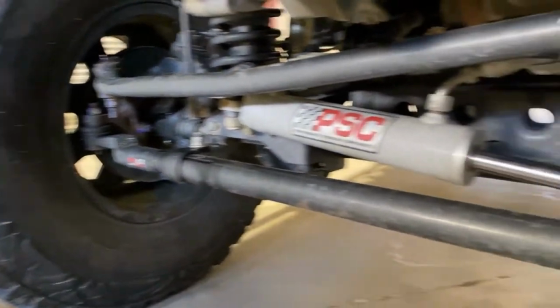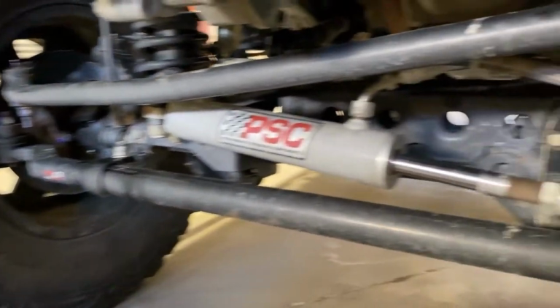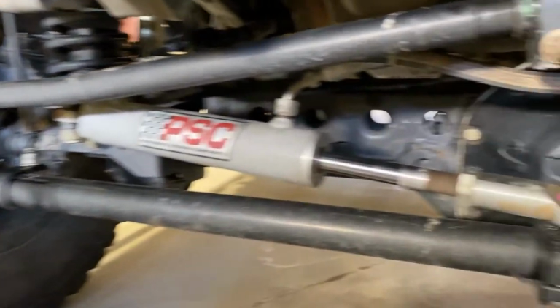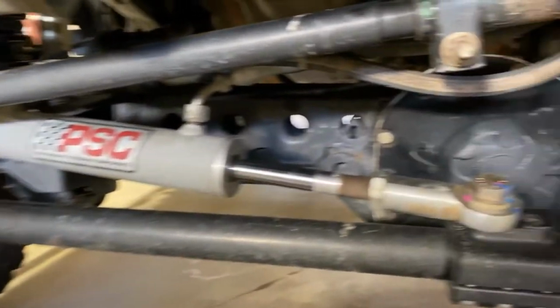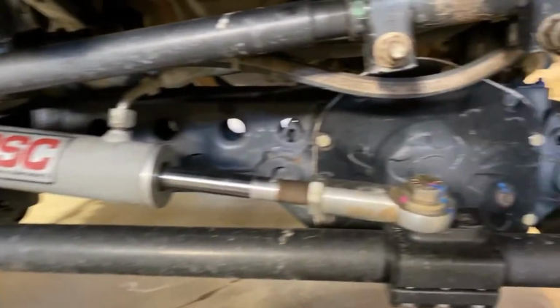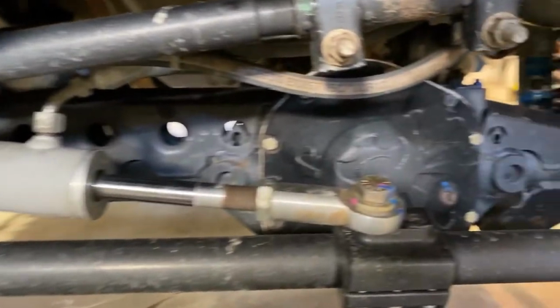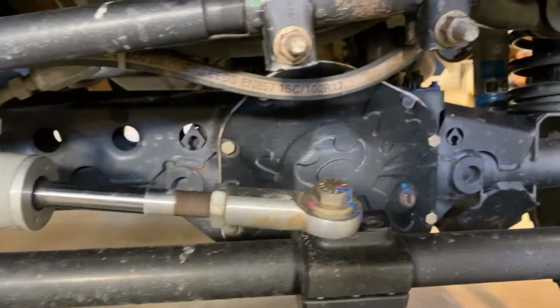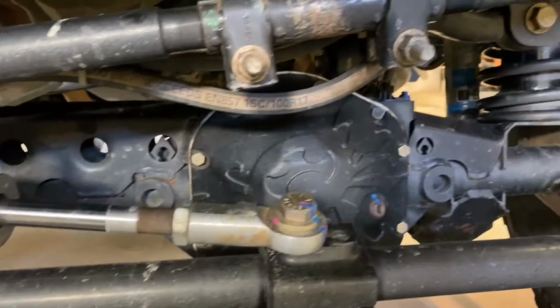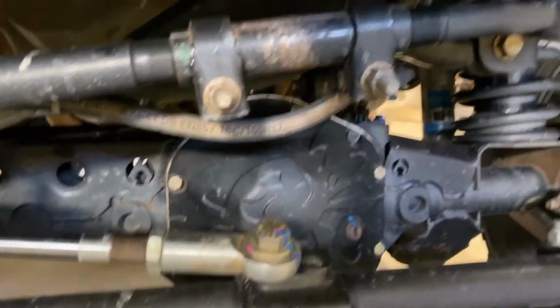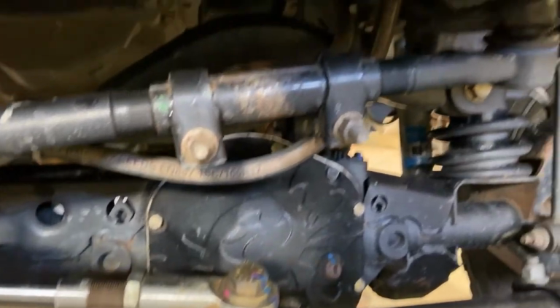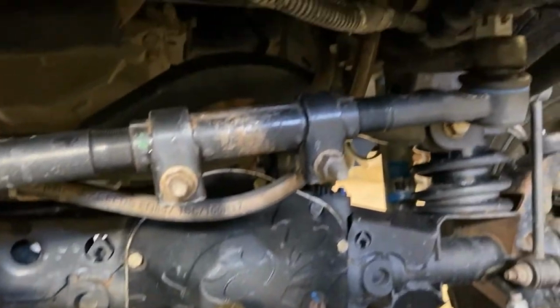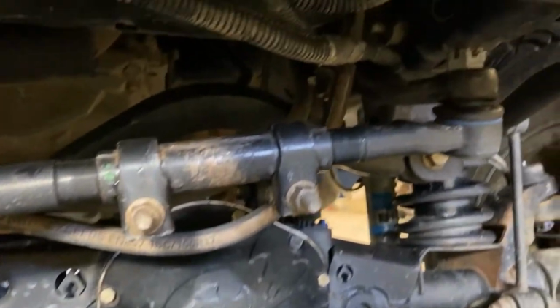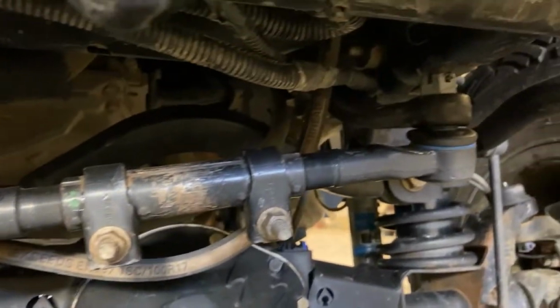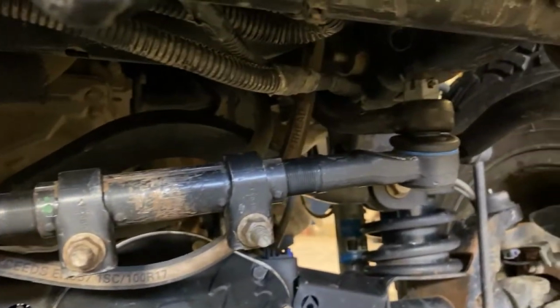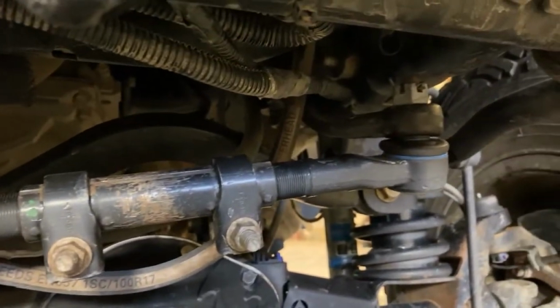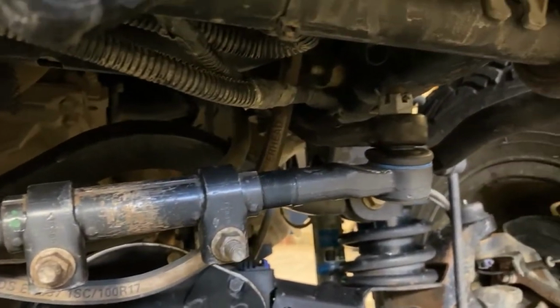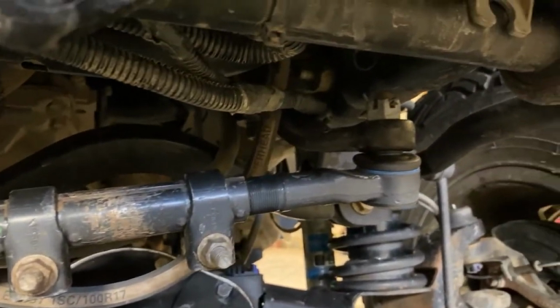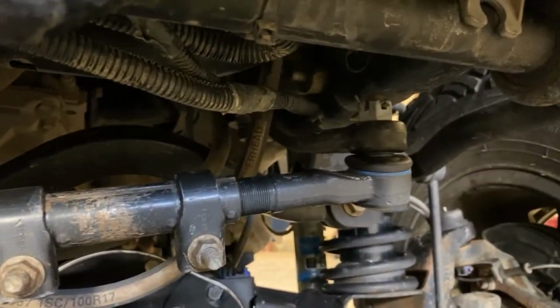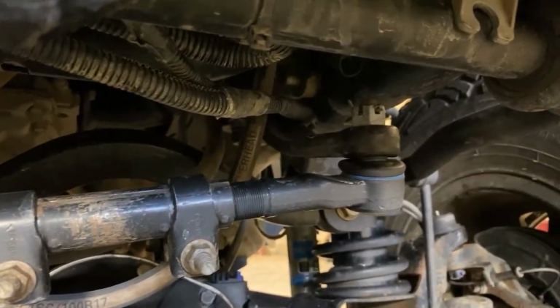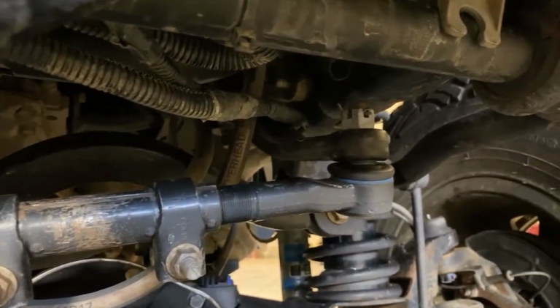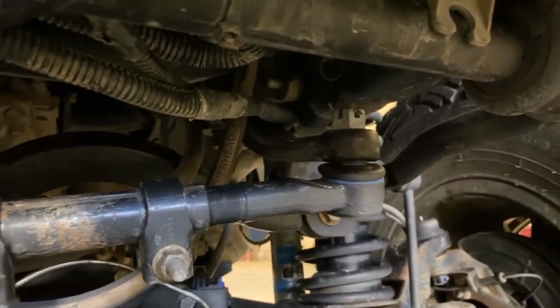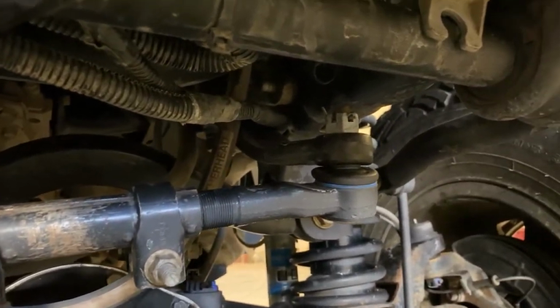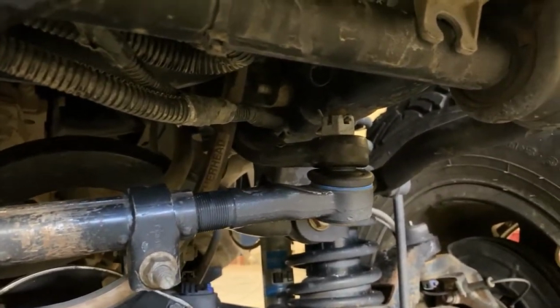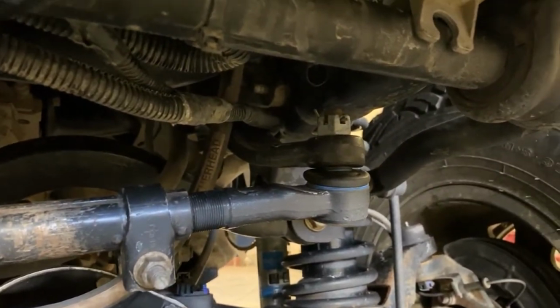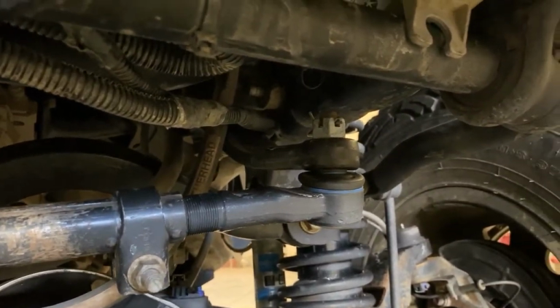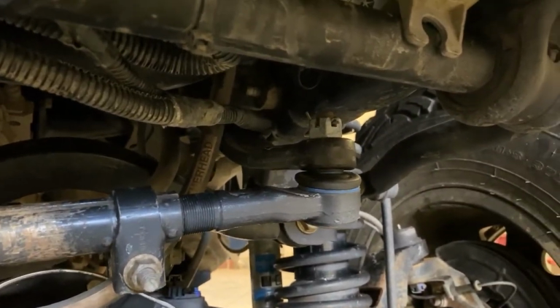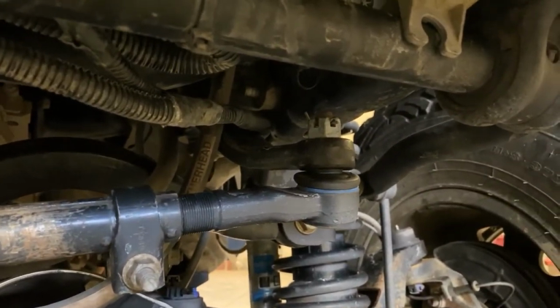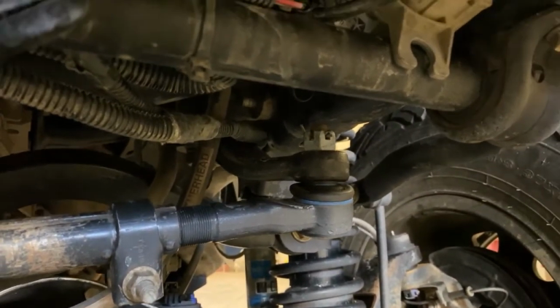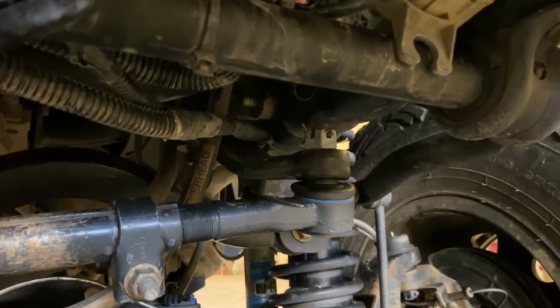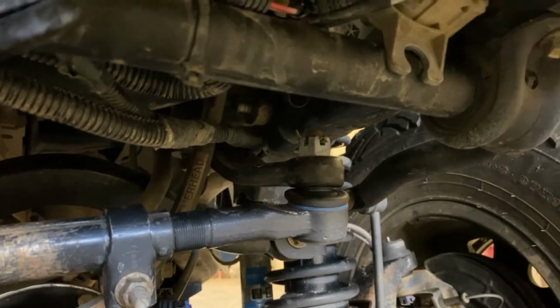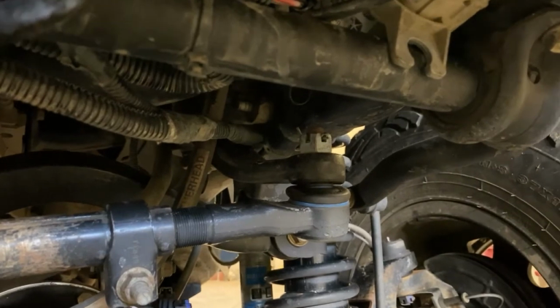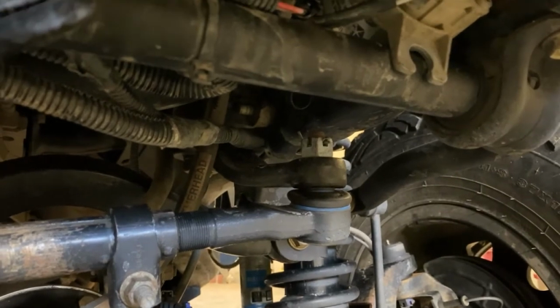And then on this side, just got to remove the cotter pin — that's a 24mm — just got to take that off.